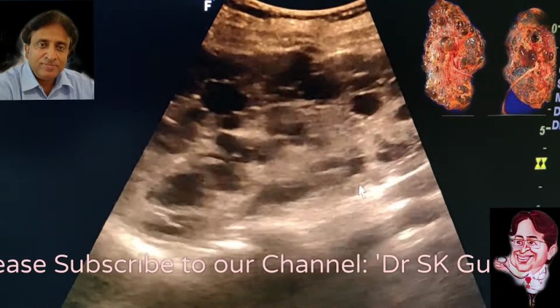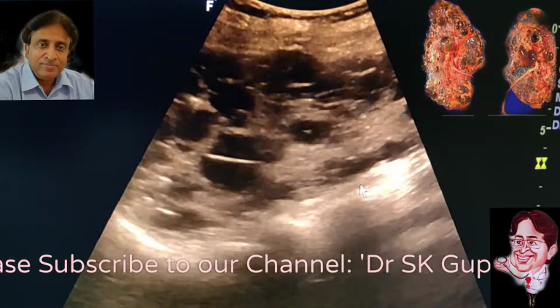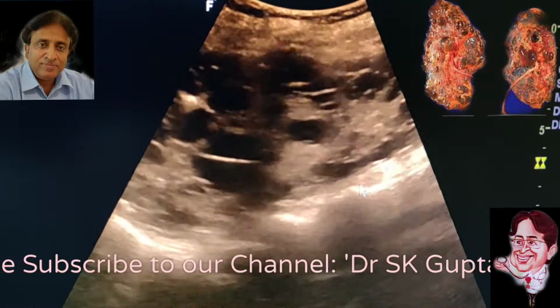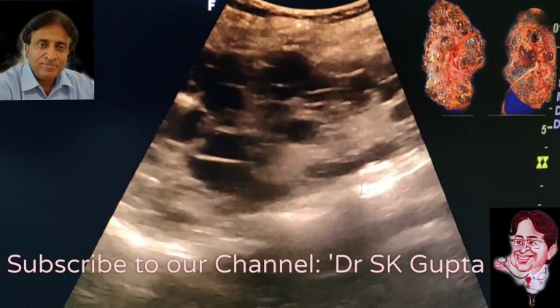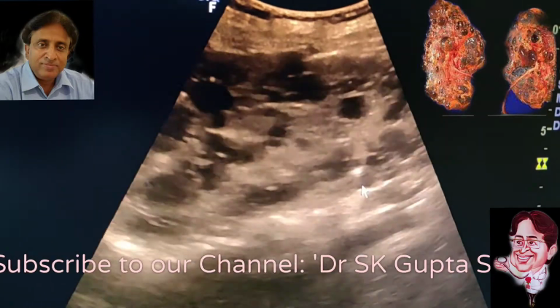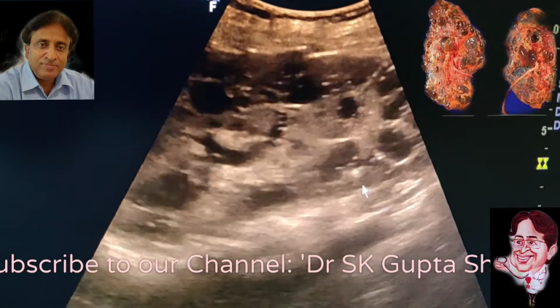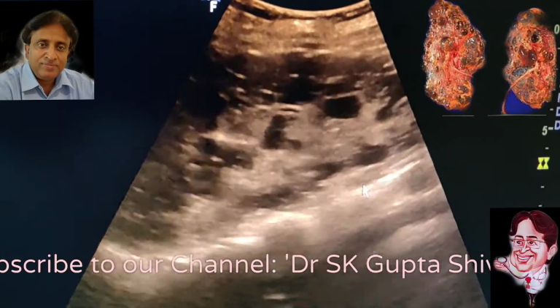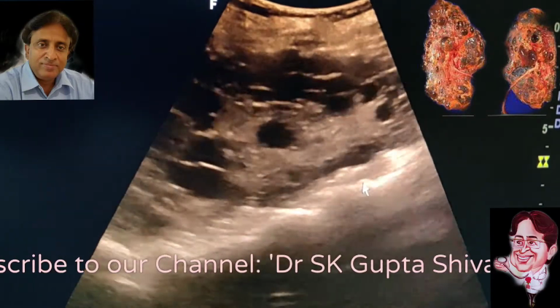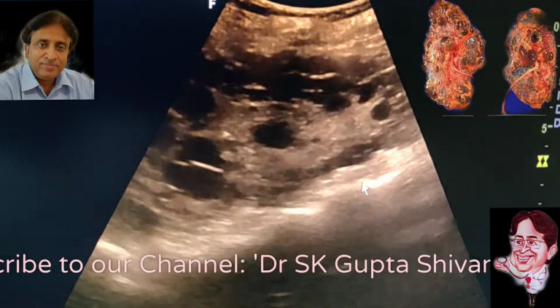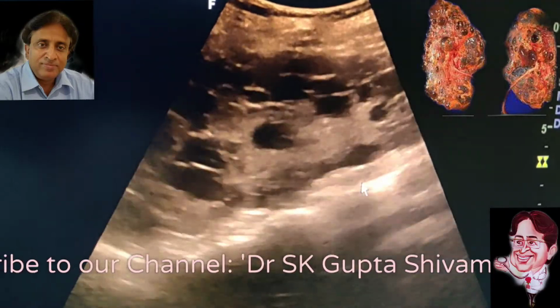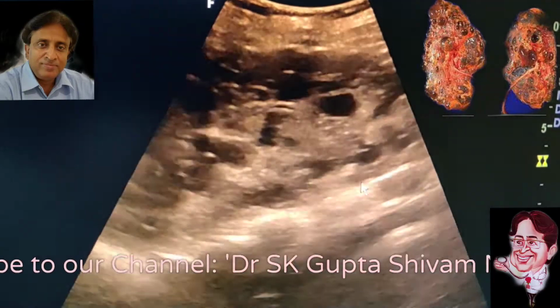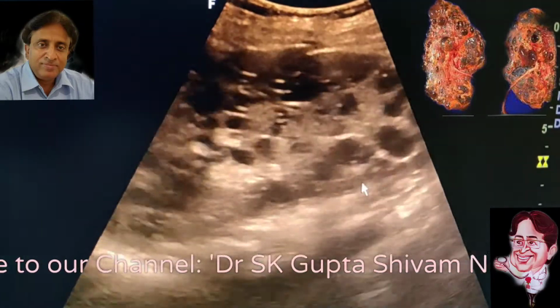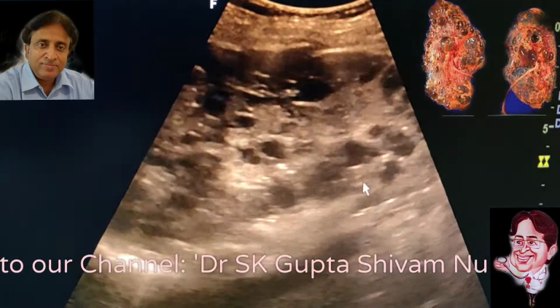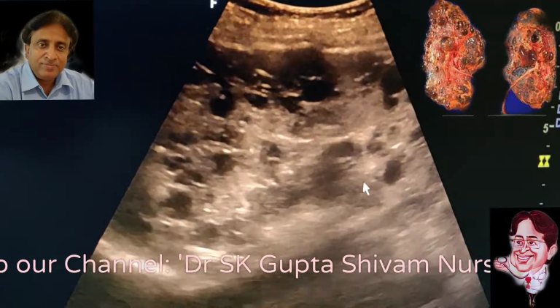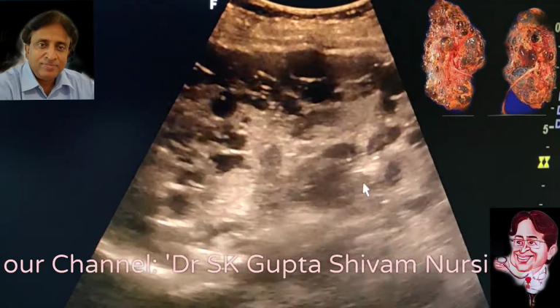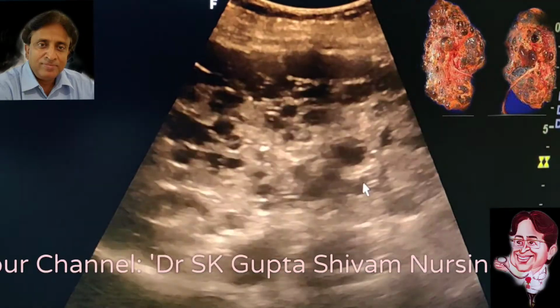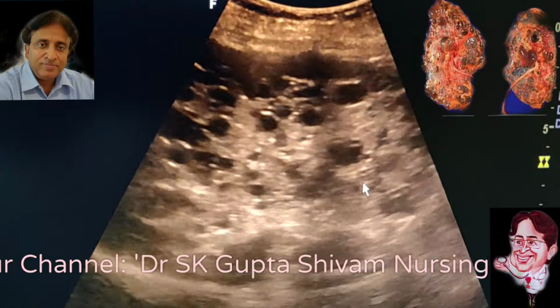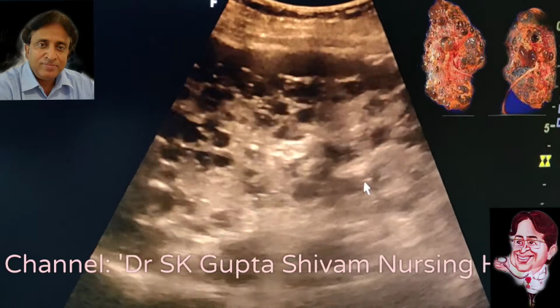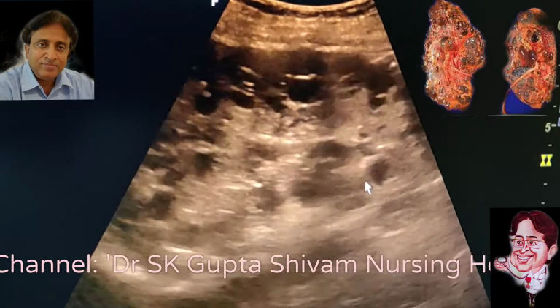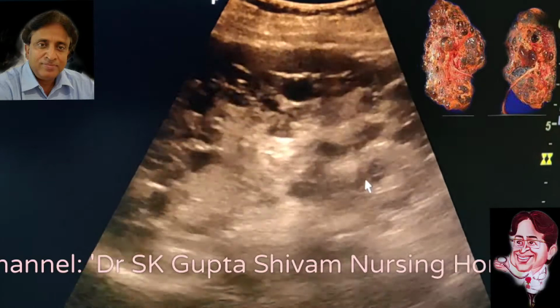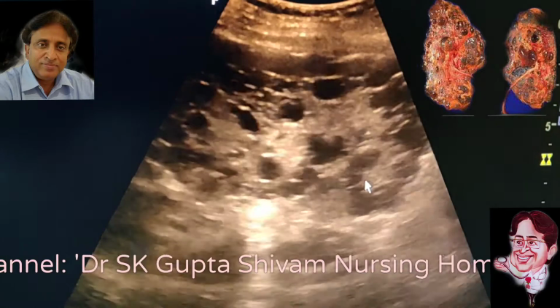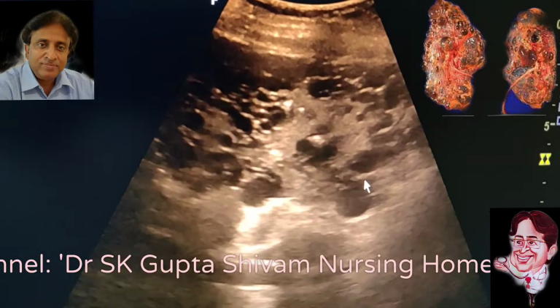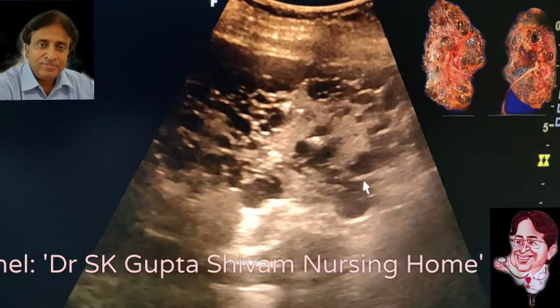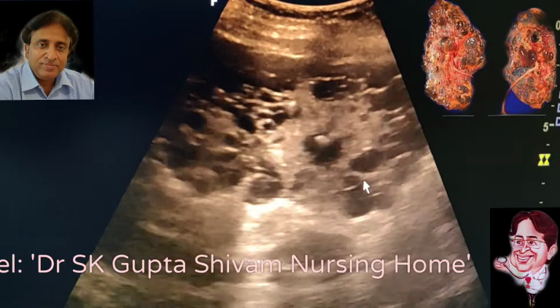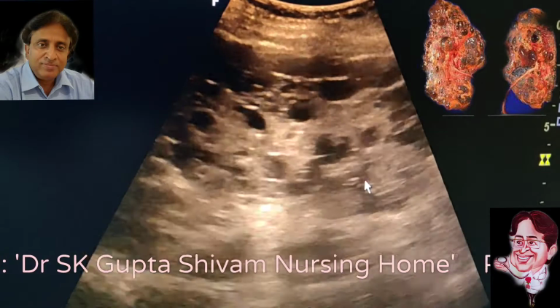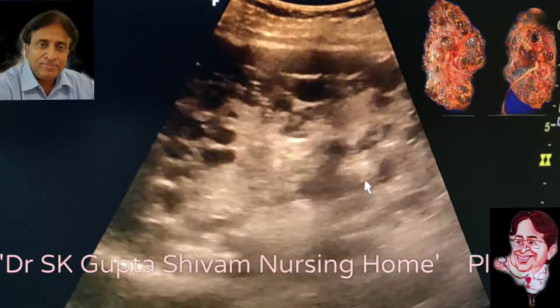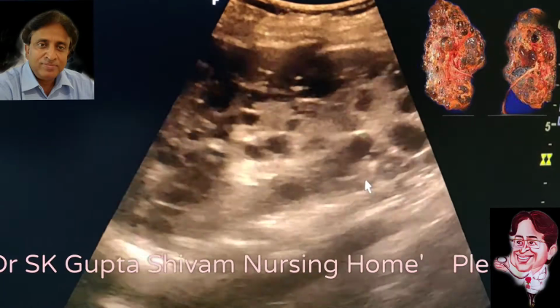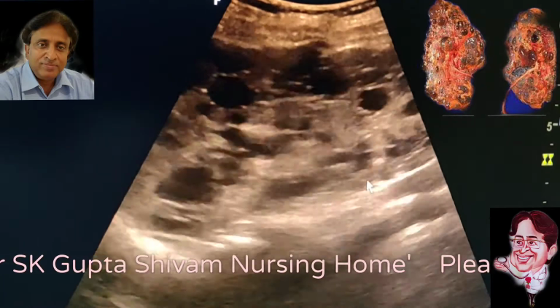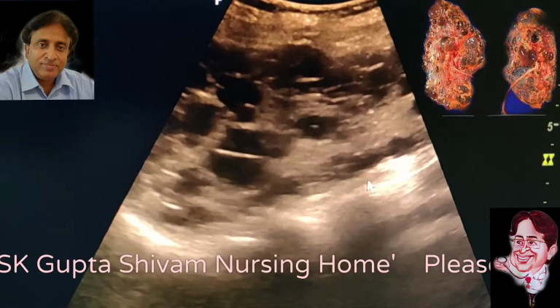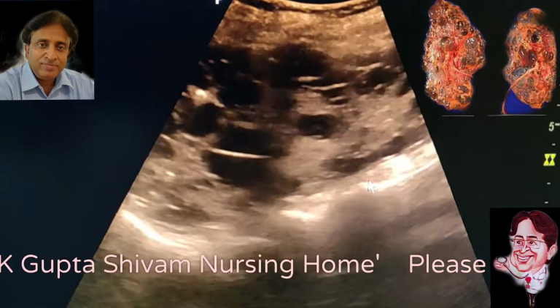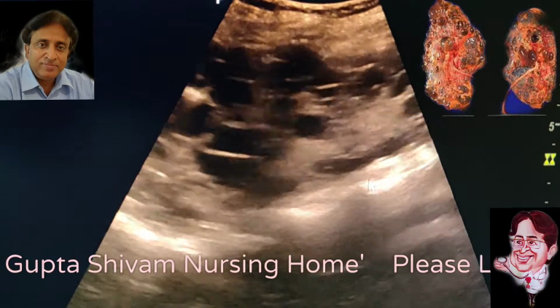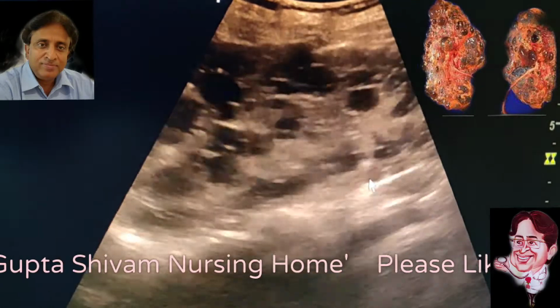These complications include hemorrhage, stone formation, end-stage renal disease, and bilateral flank pain.